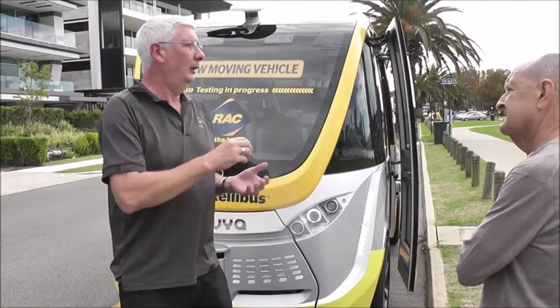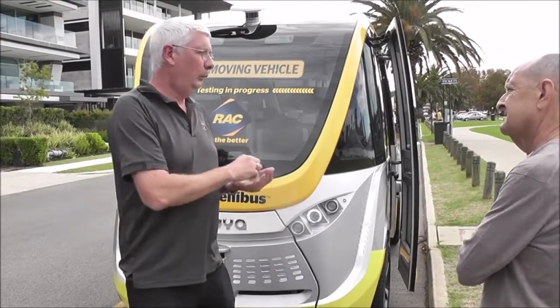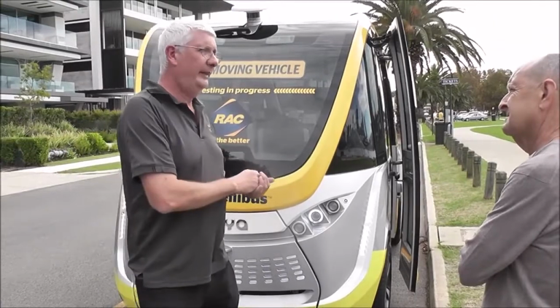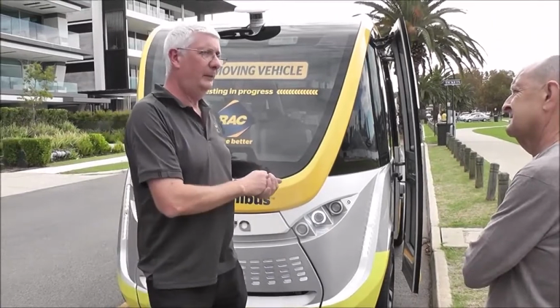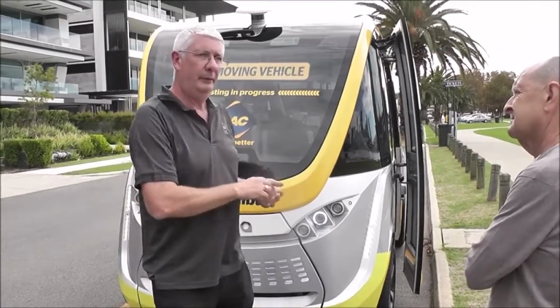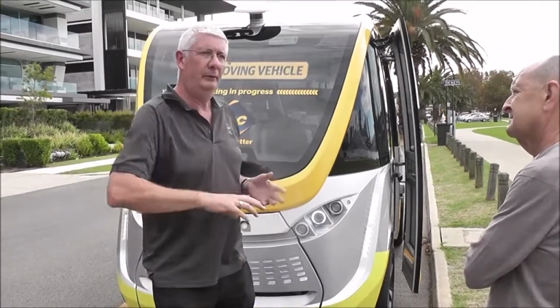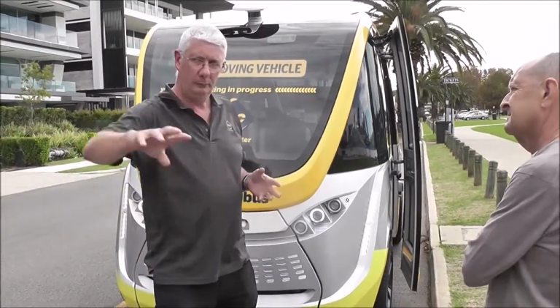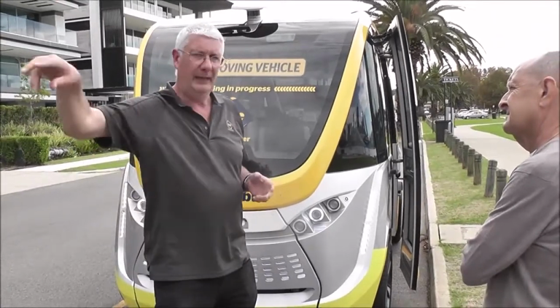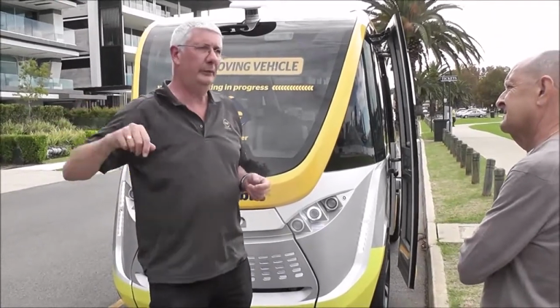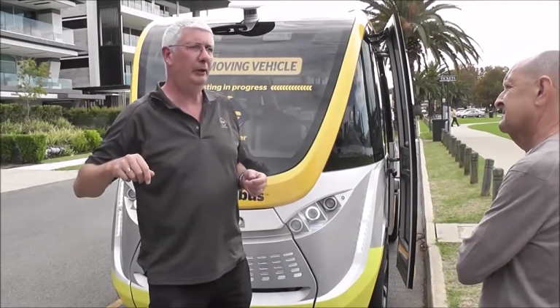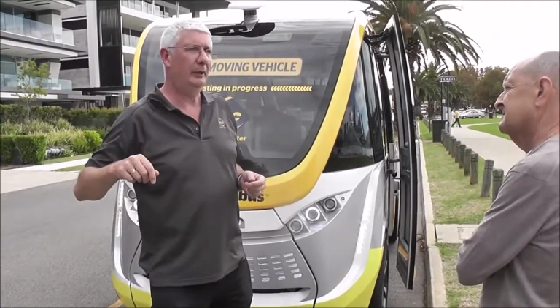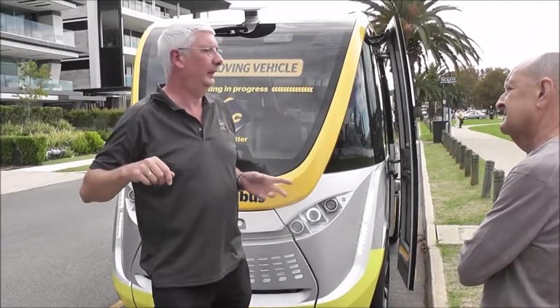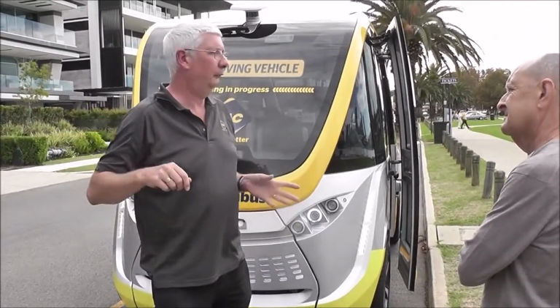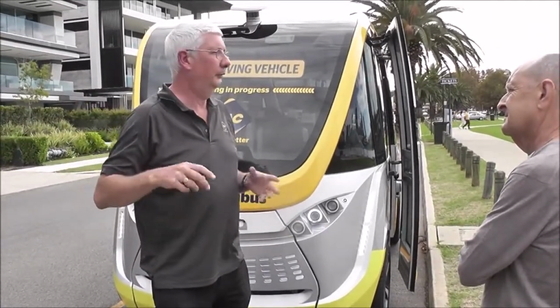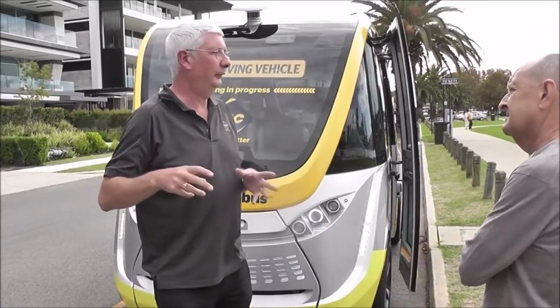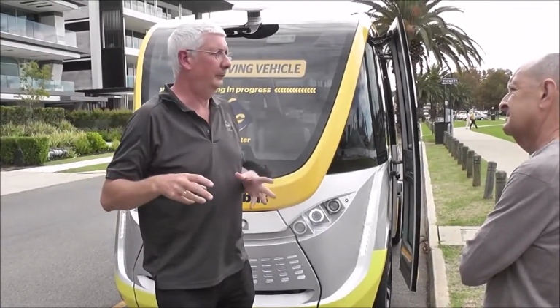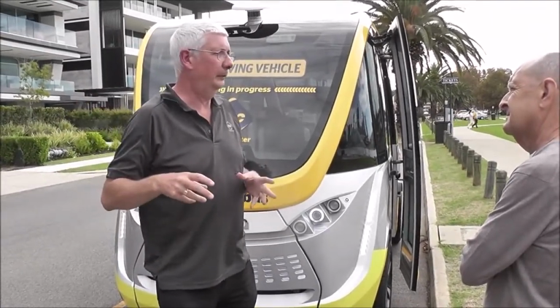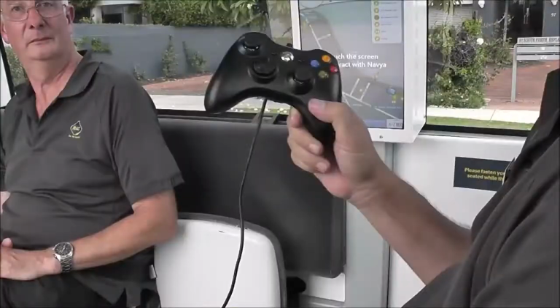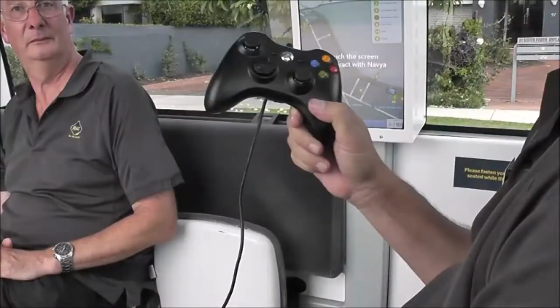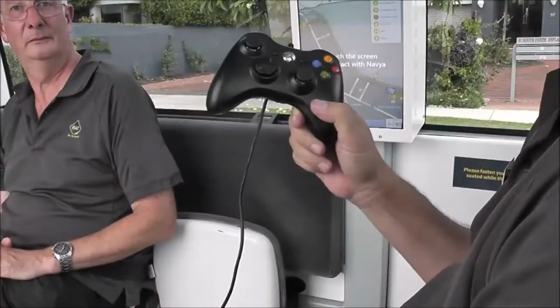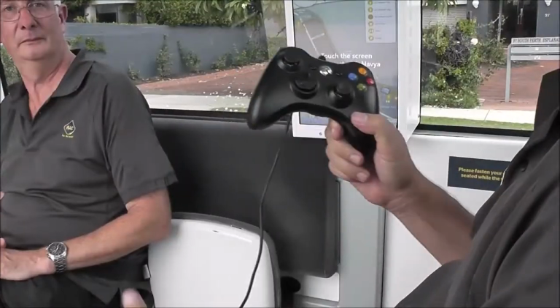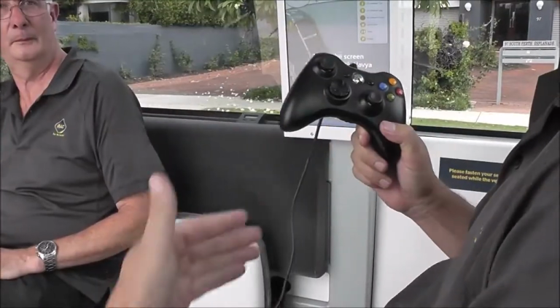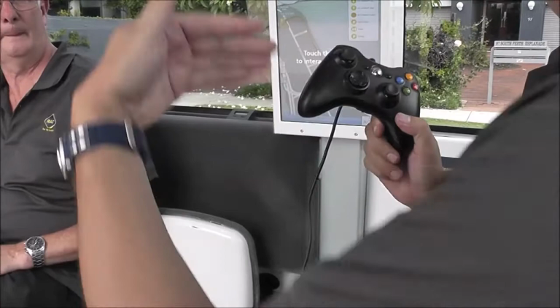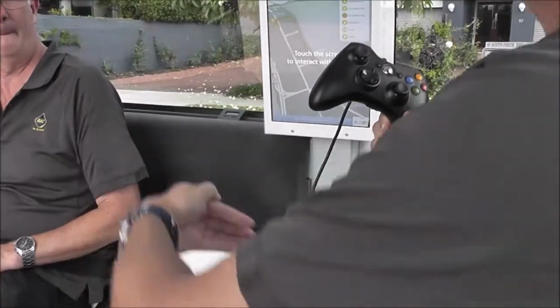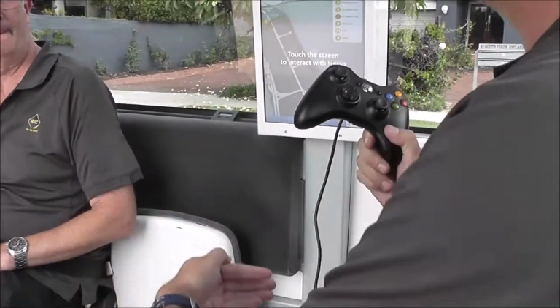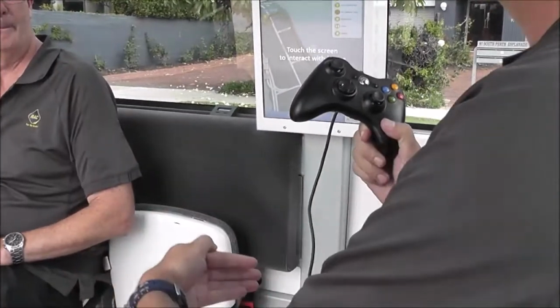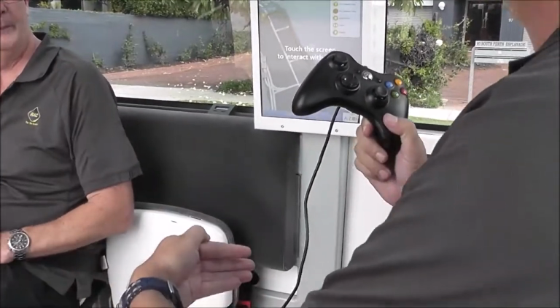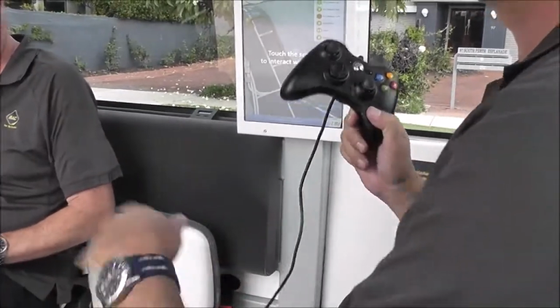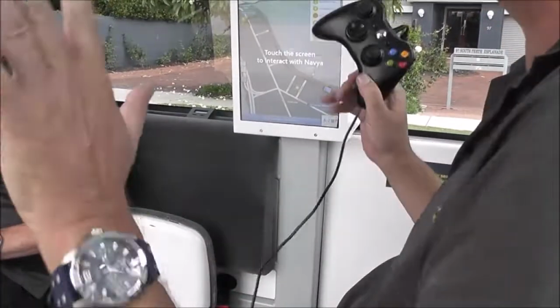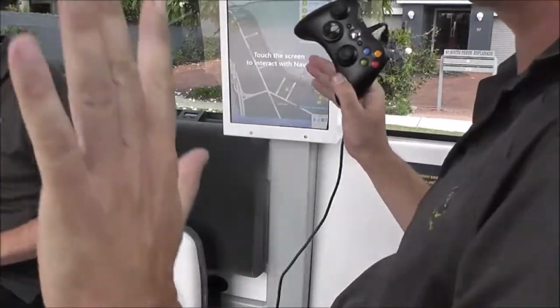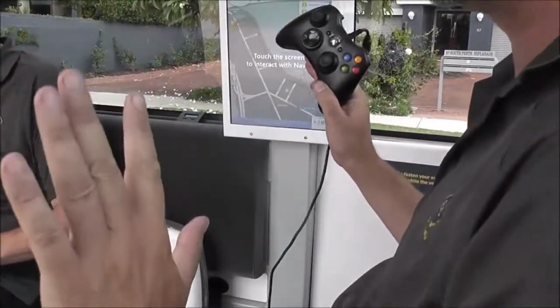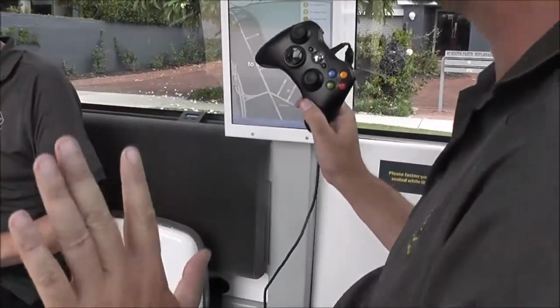With that map, we actually program our route. We interact with the bus because the bus is going to do it all by itself.